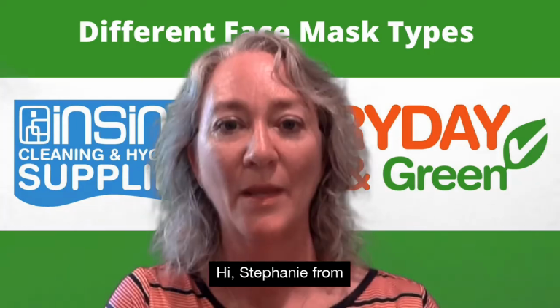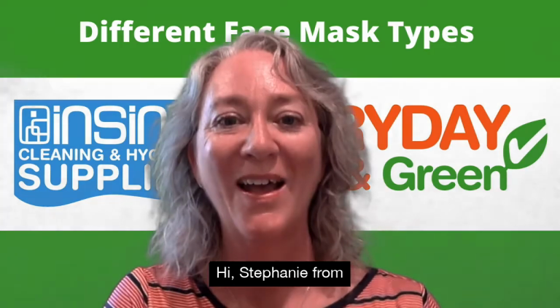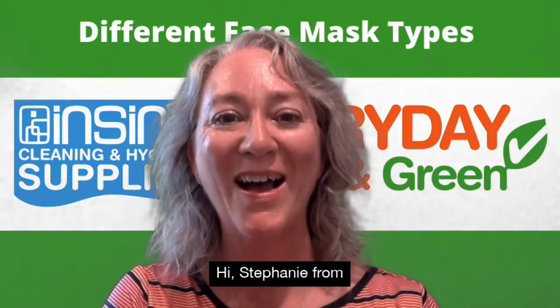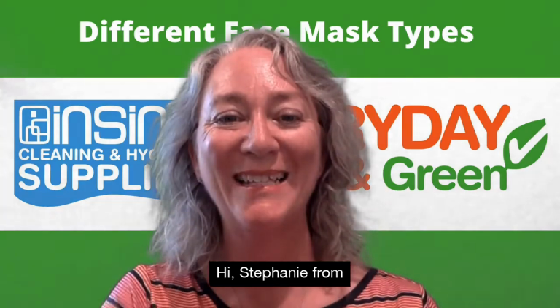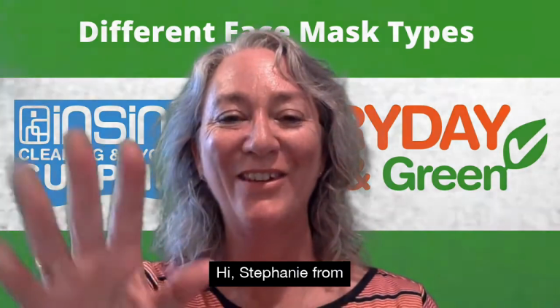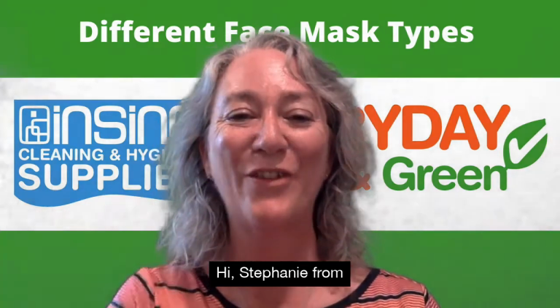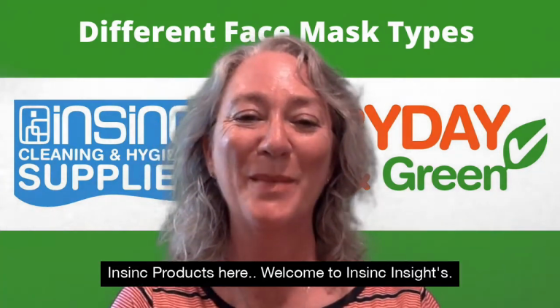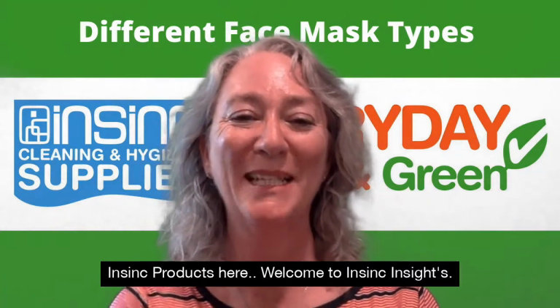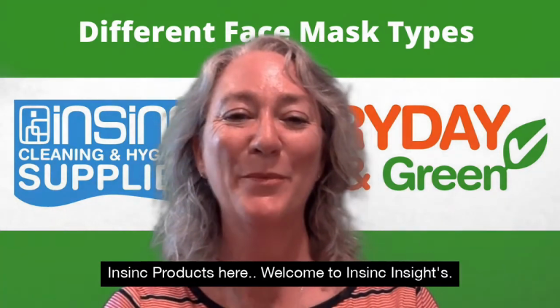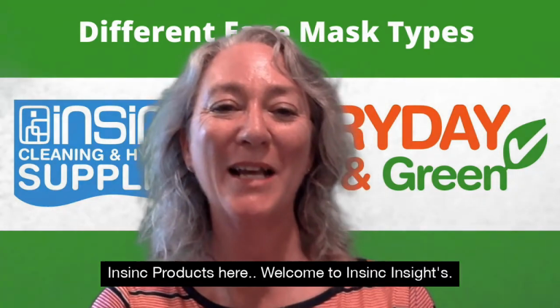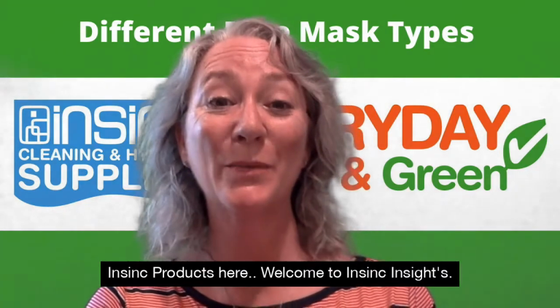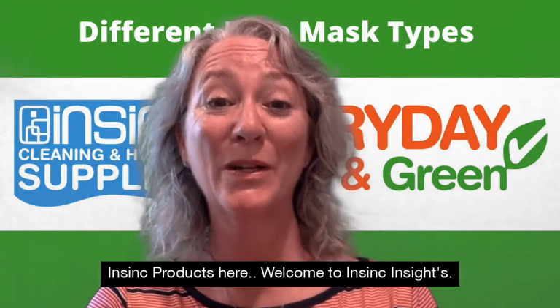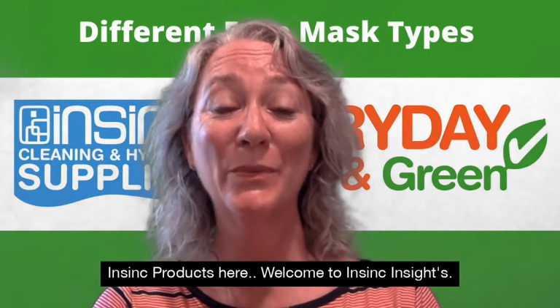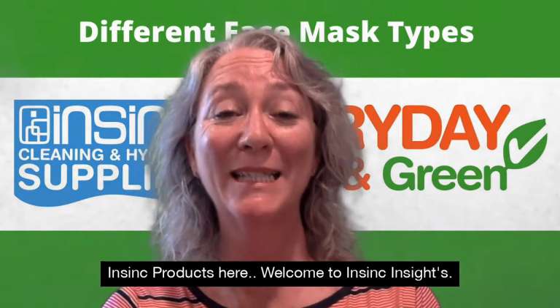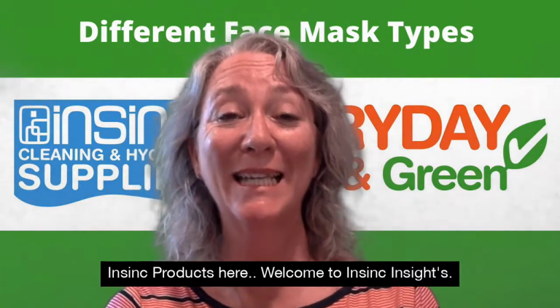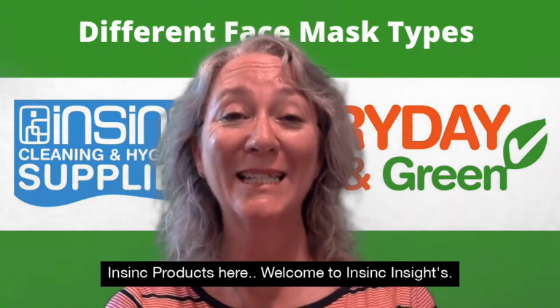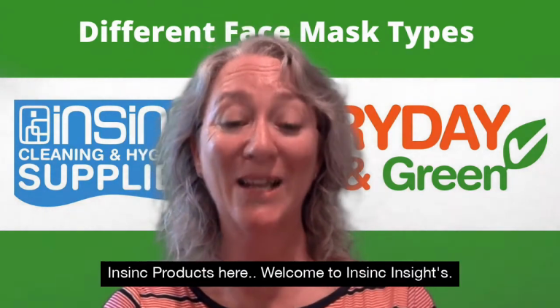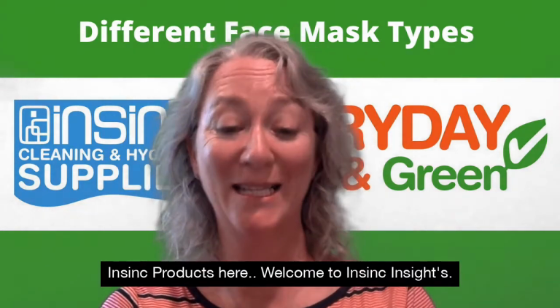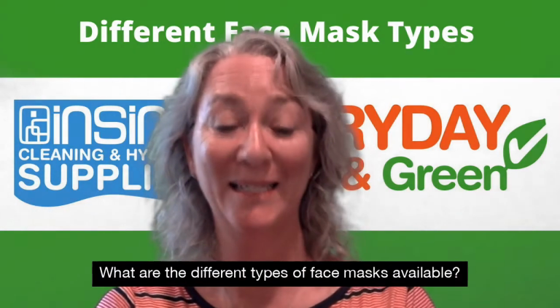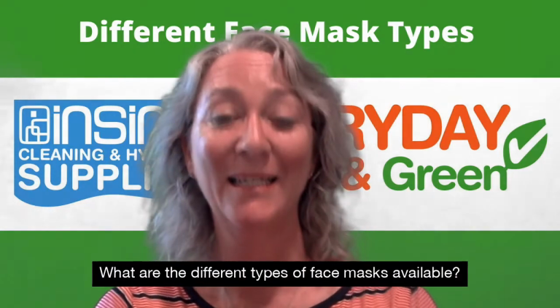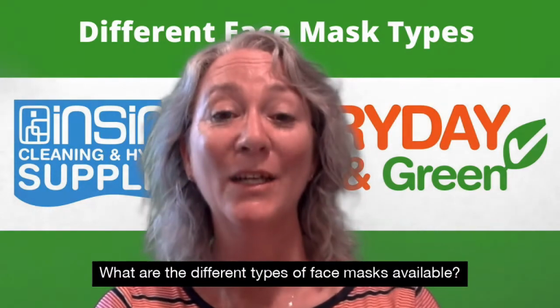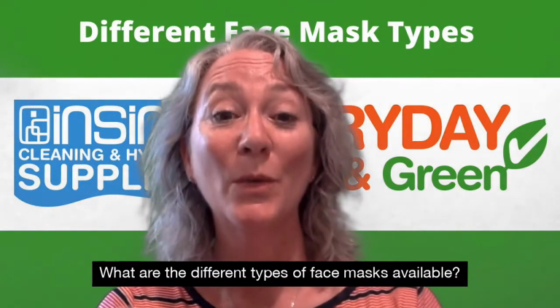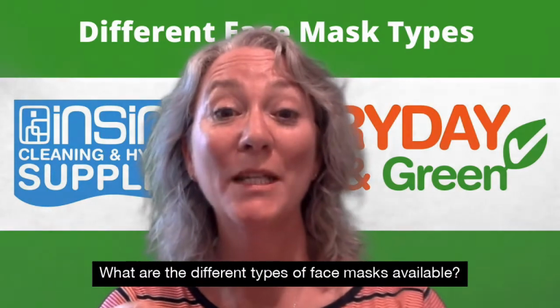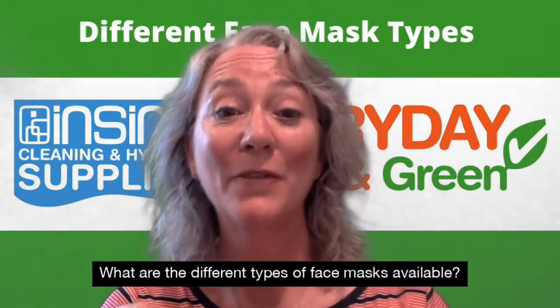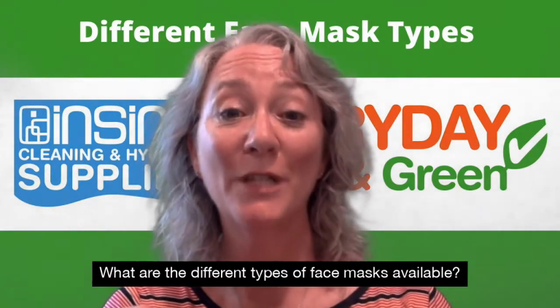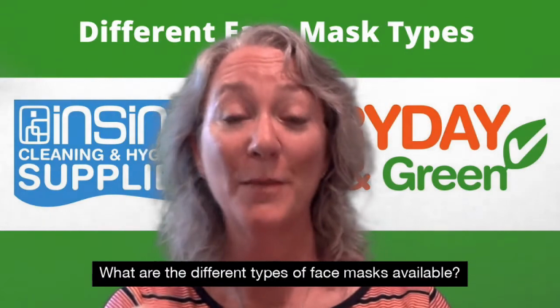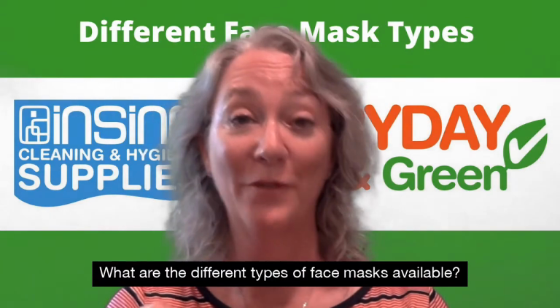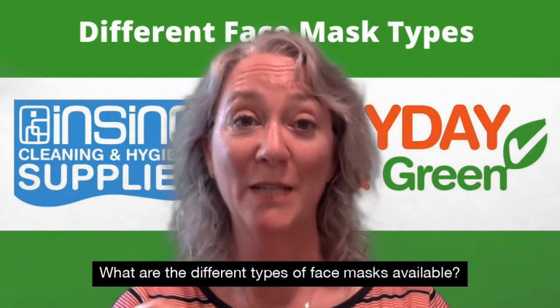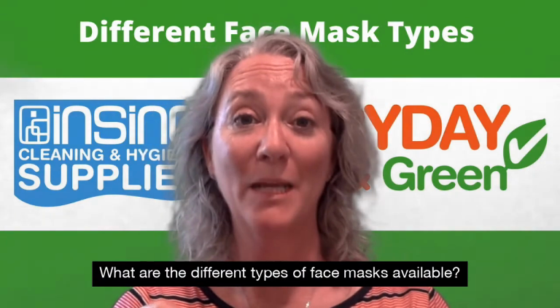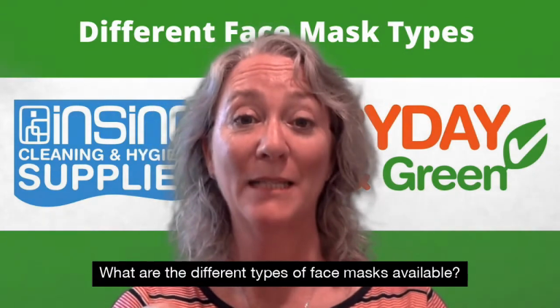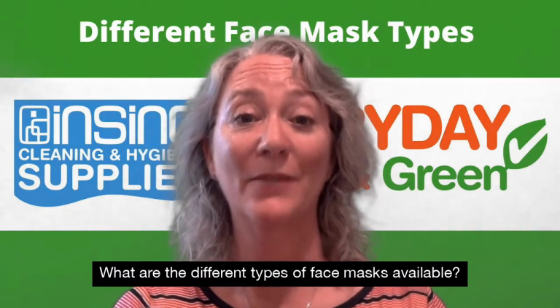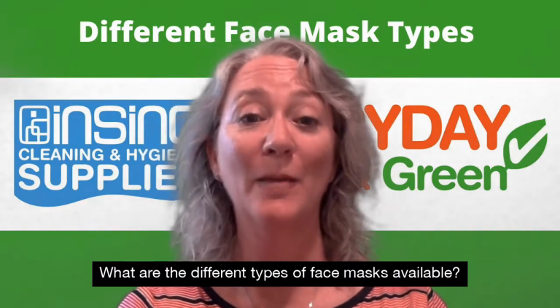Hi, Stephanie from InSync Products. Welcome to InSync Insights. What are the different types of face masks available?